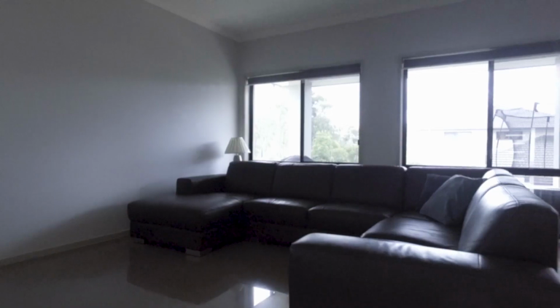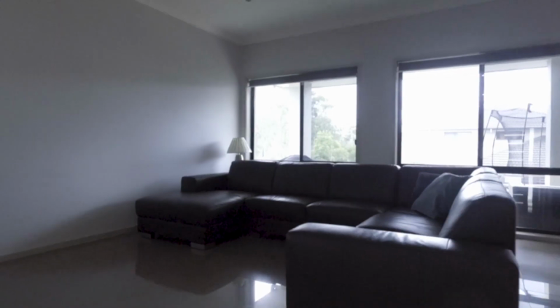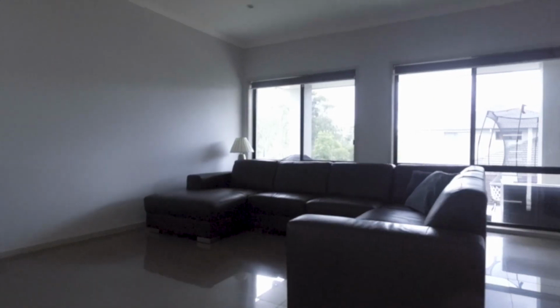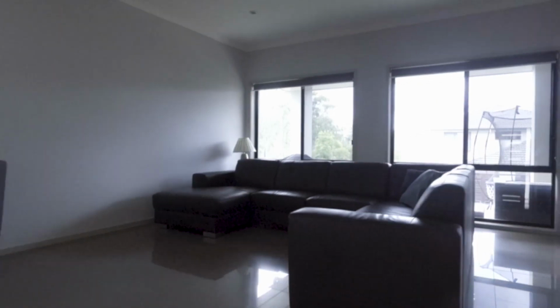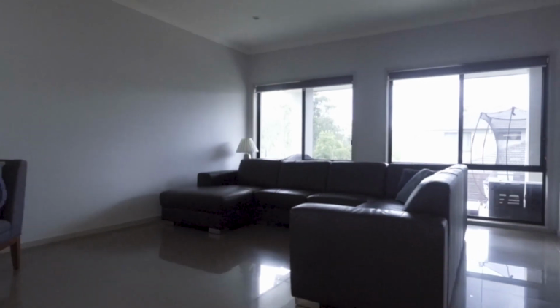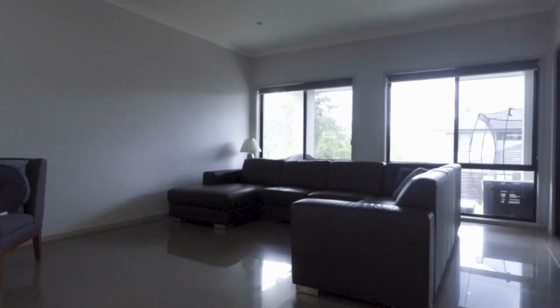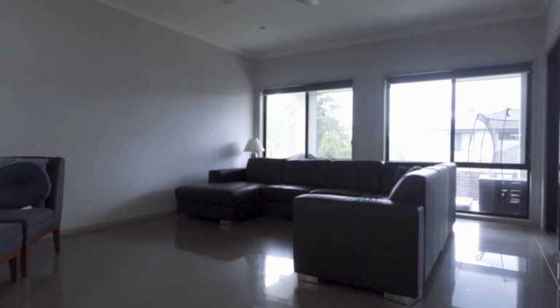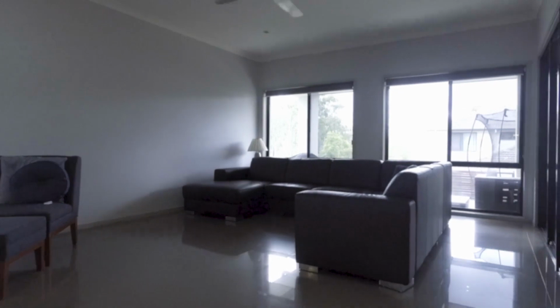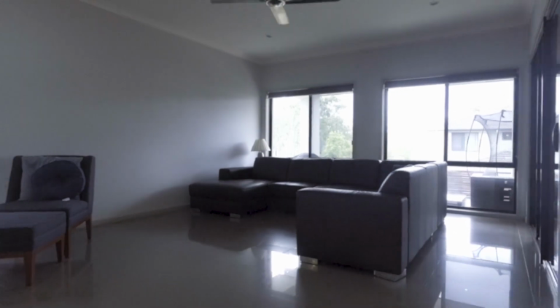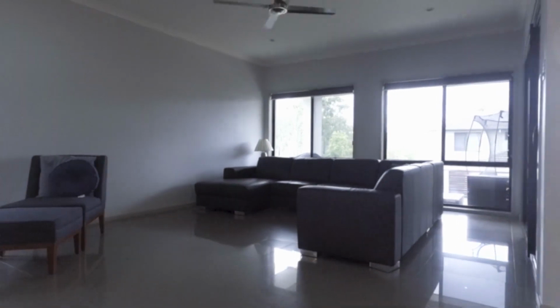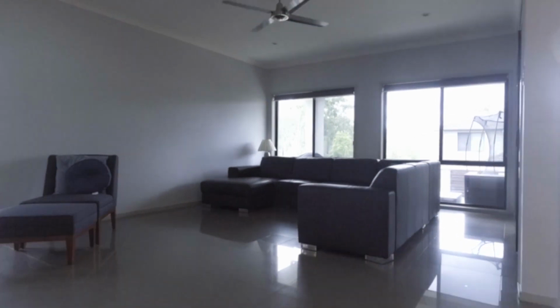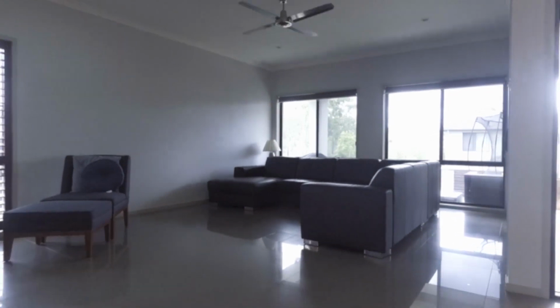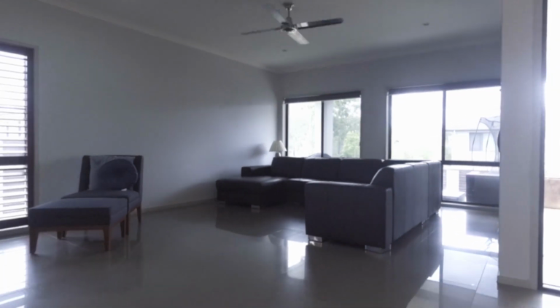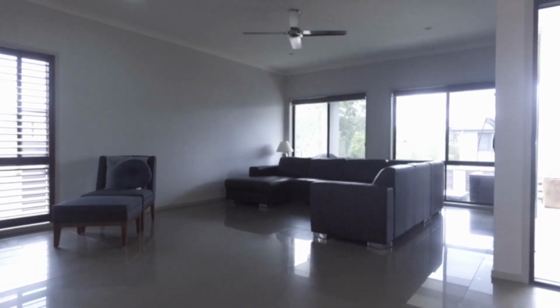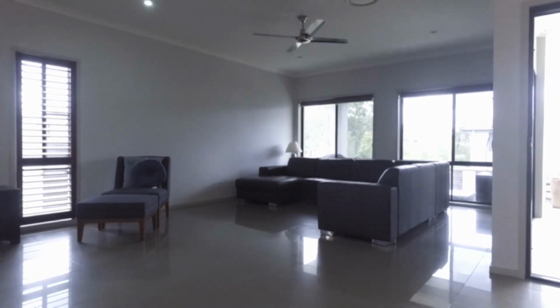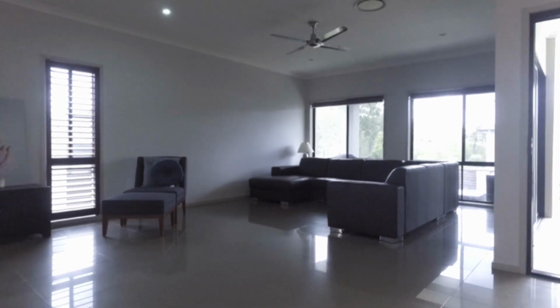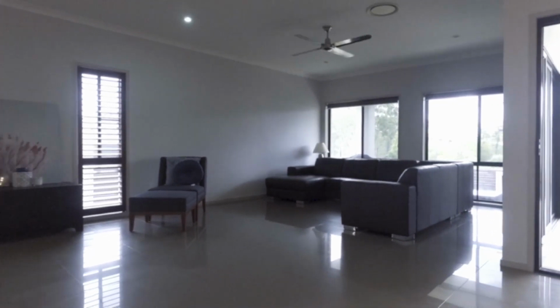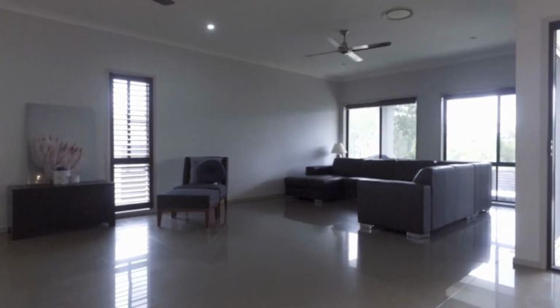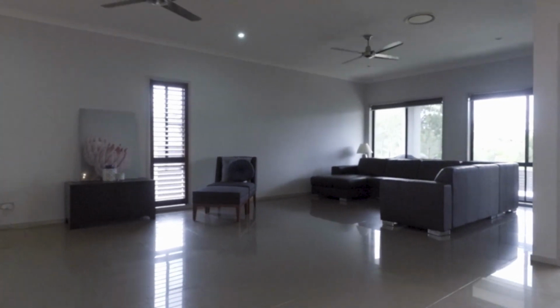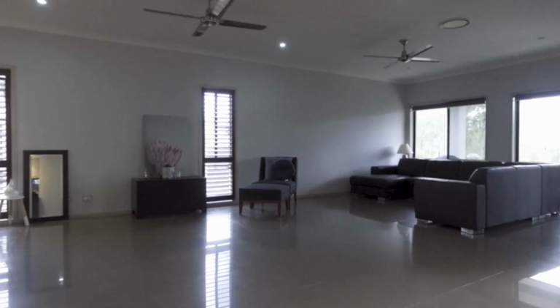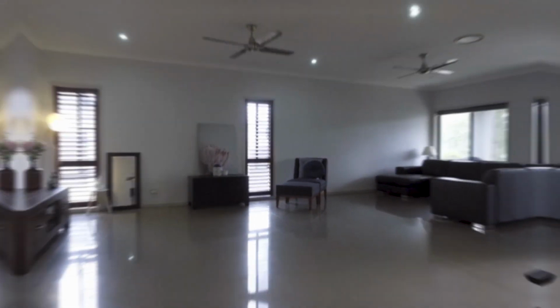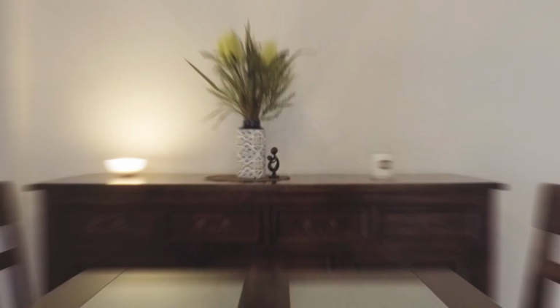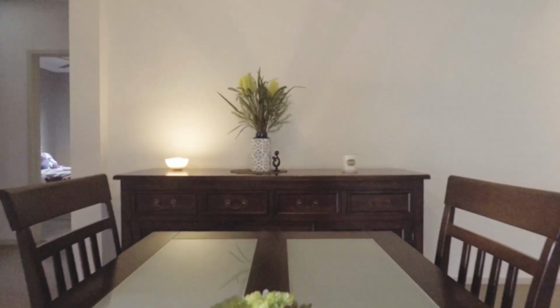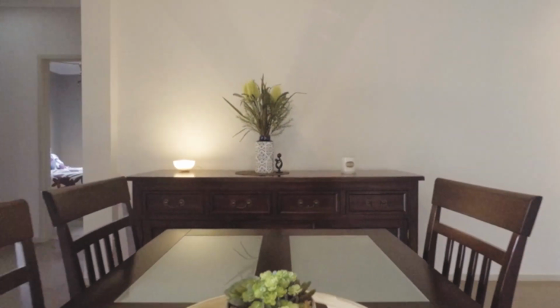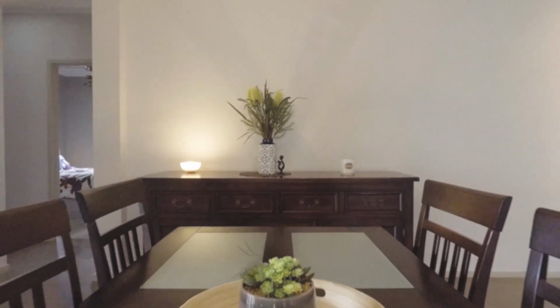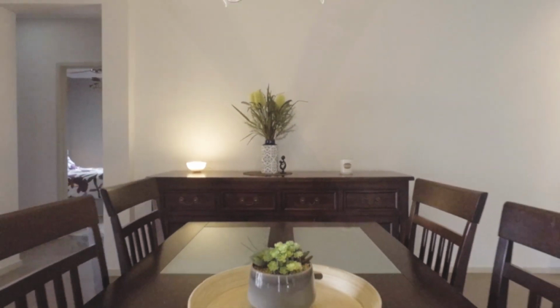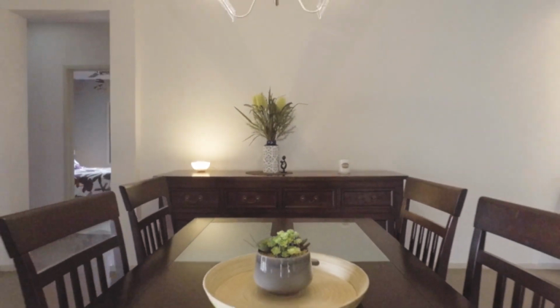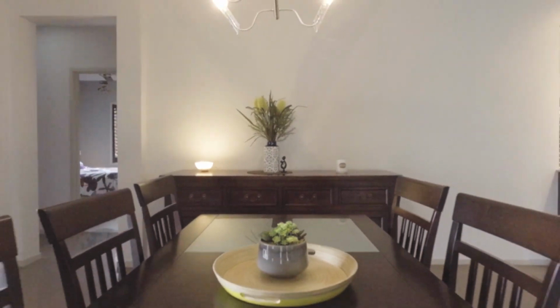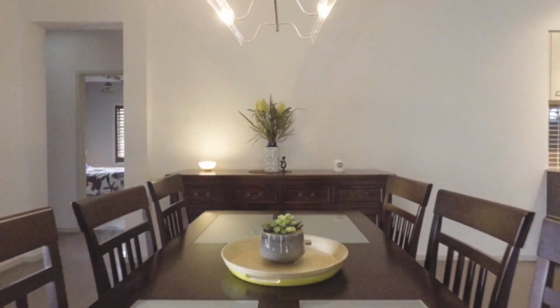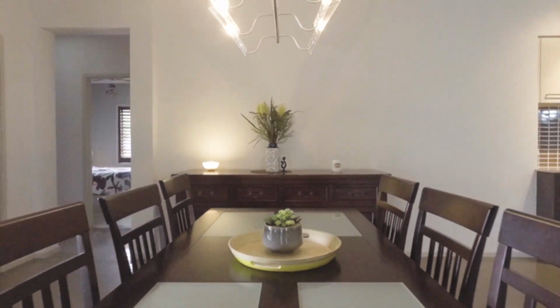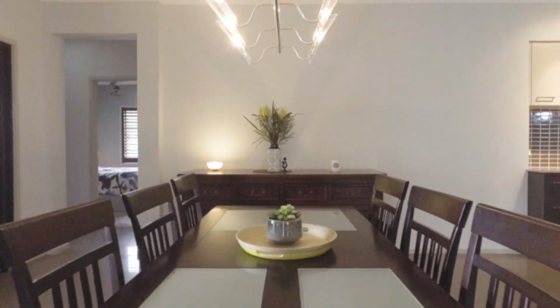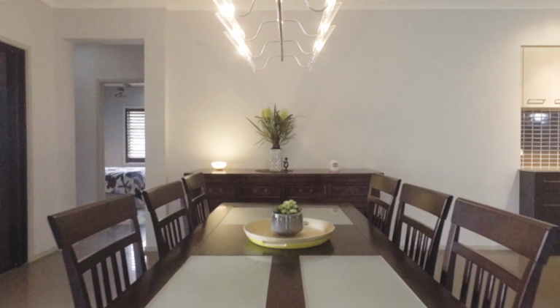Once inside, the quality speaks for itself with high ceilings, ducted AC, and premium lighting.